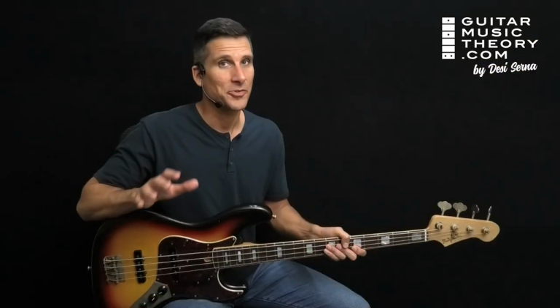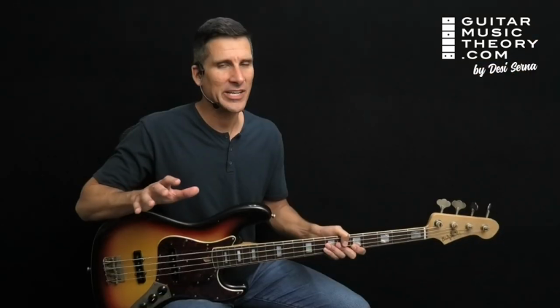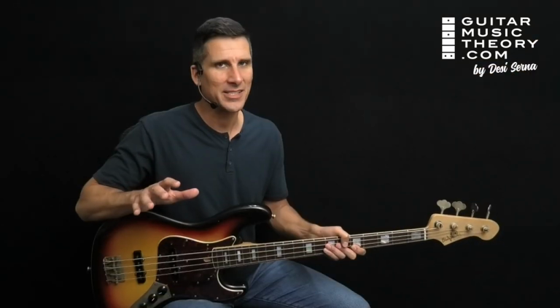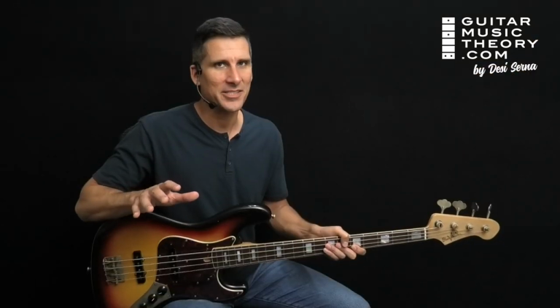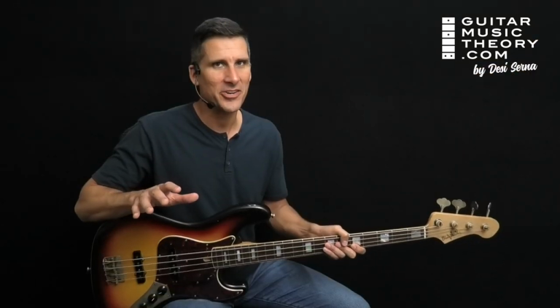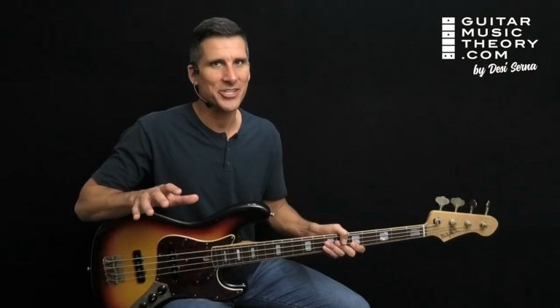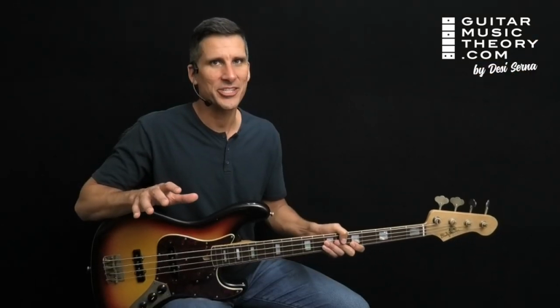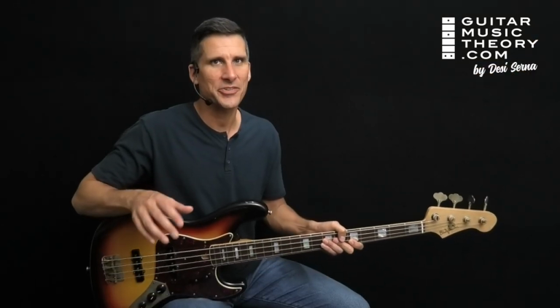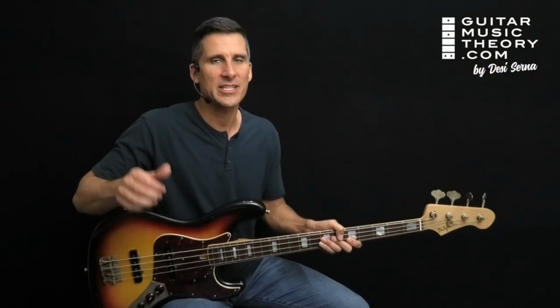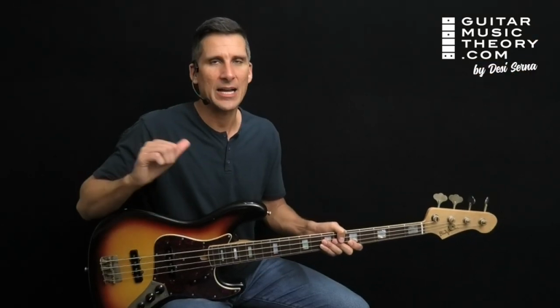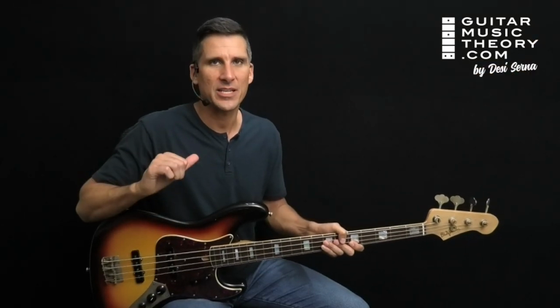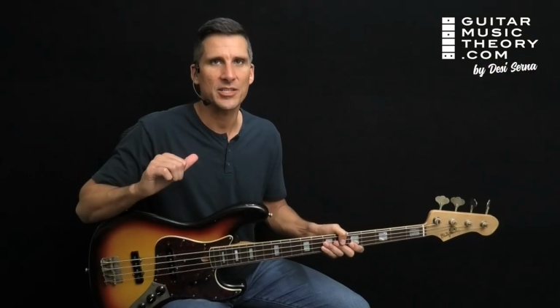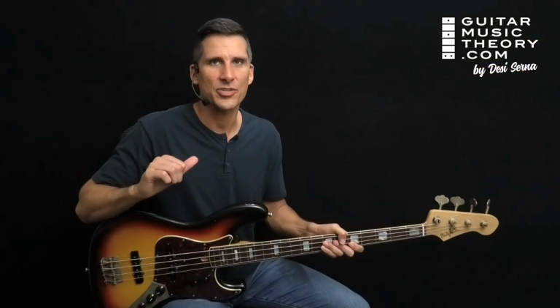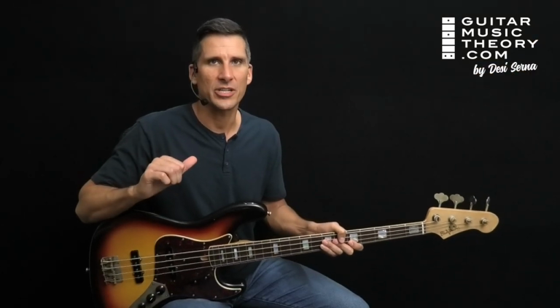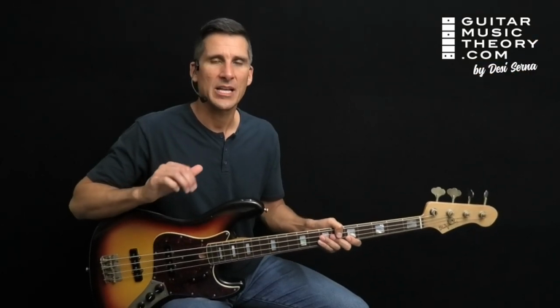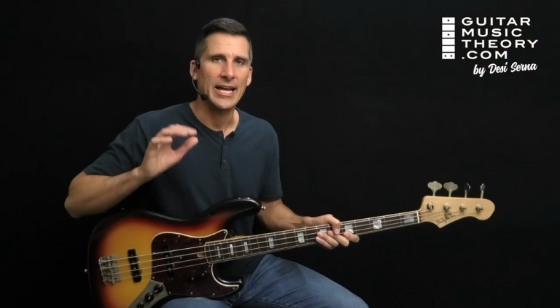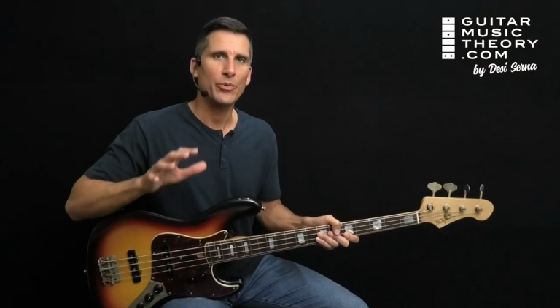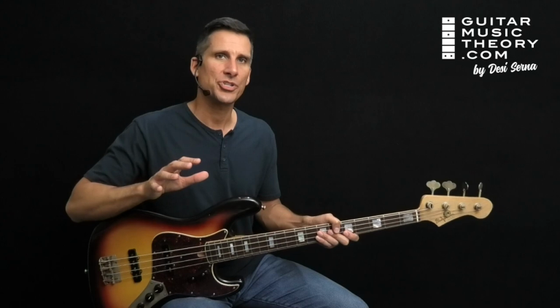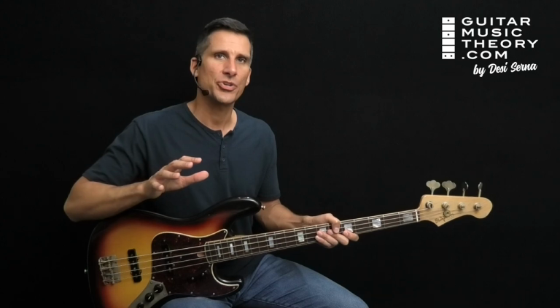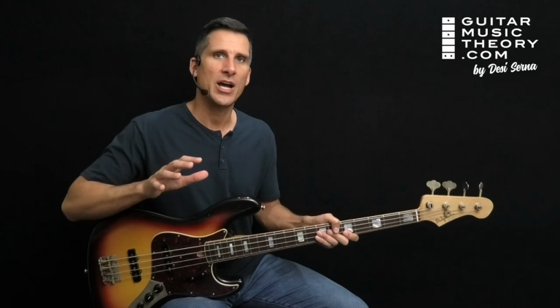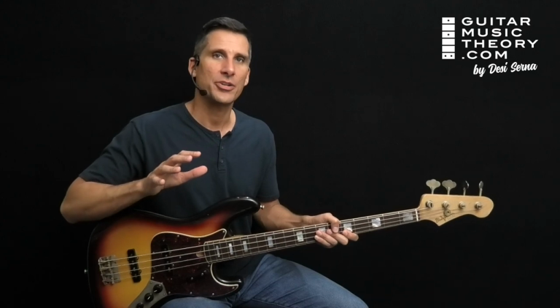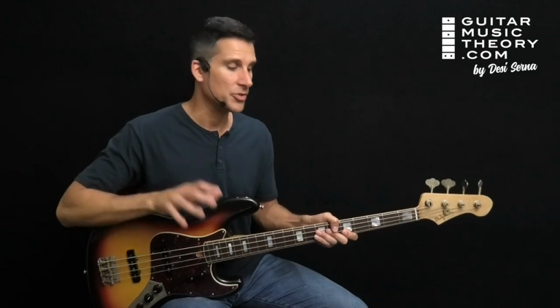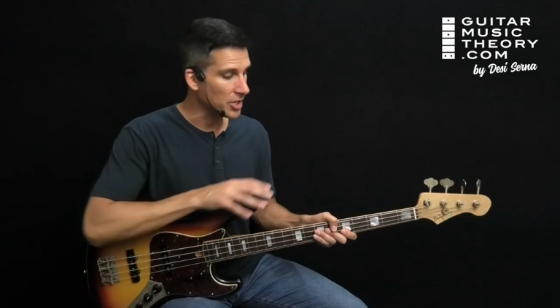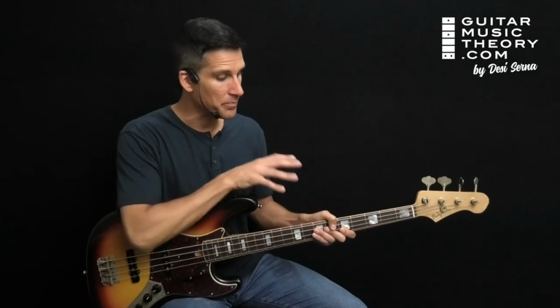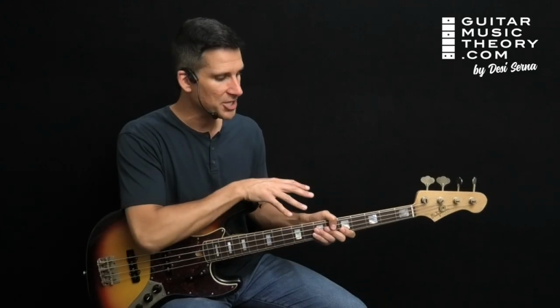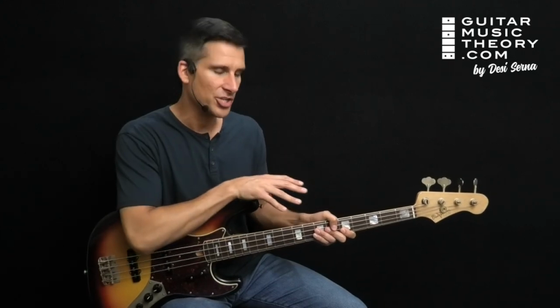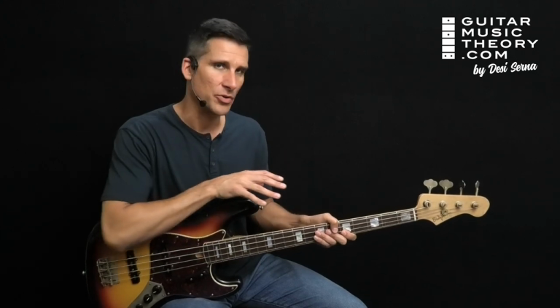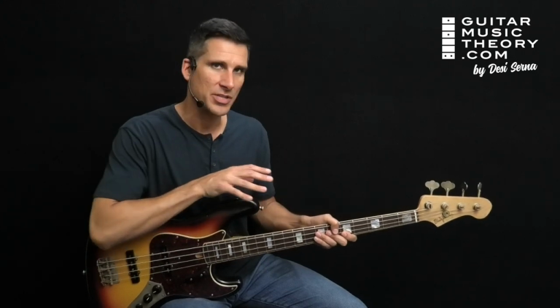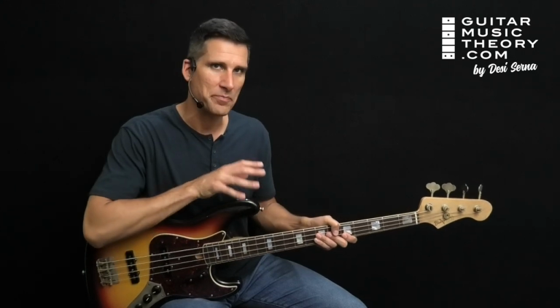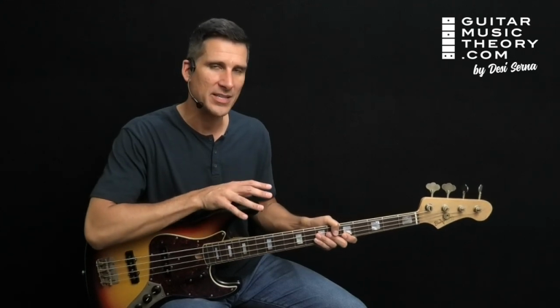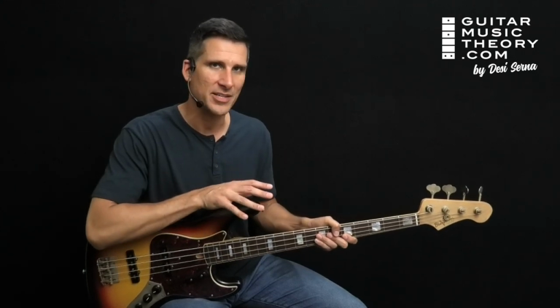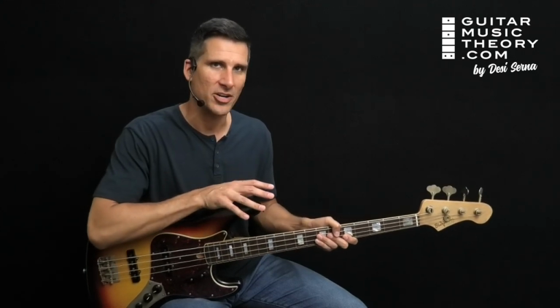Greetings guitar engineers. I'm Desi Cerna and I want to show you how to use arpeggios on bass guitar.